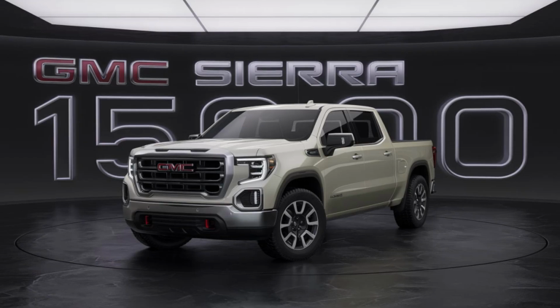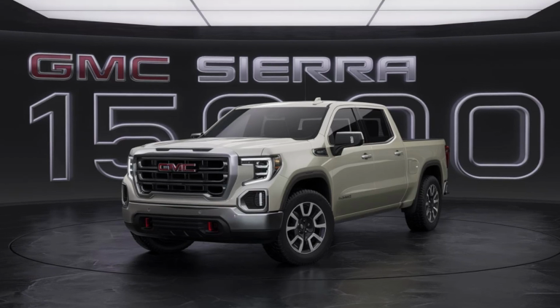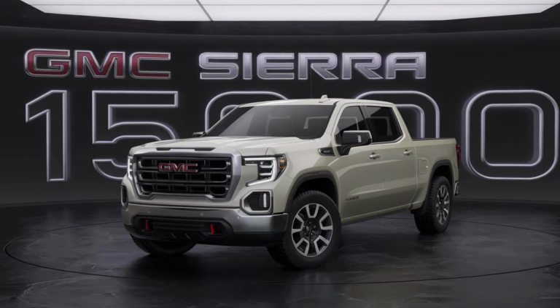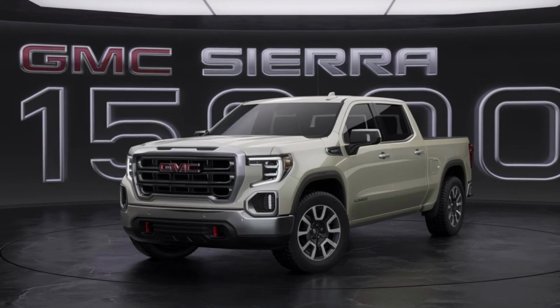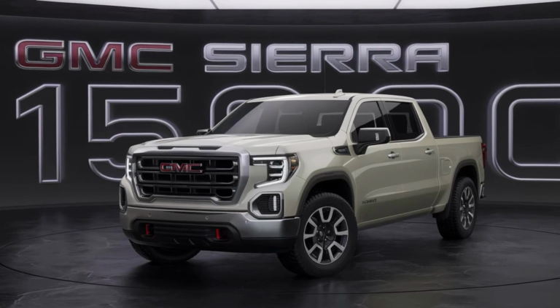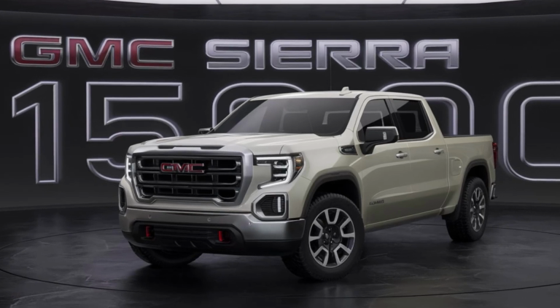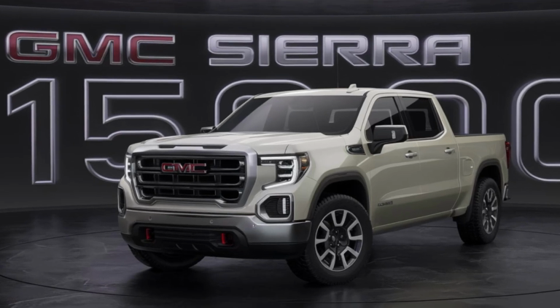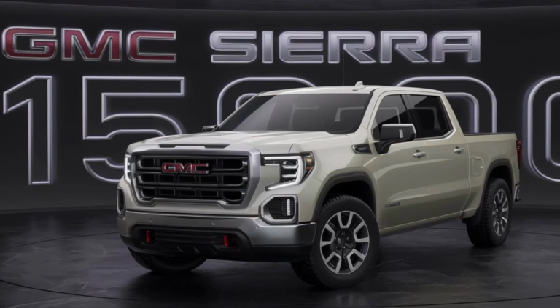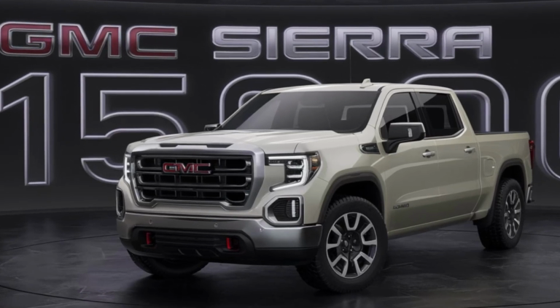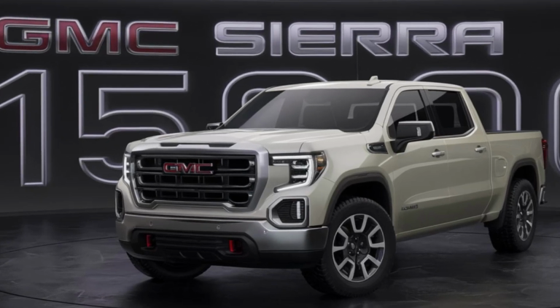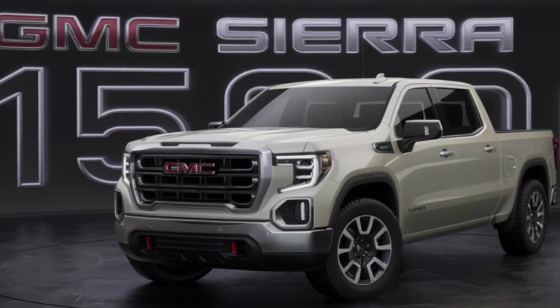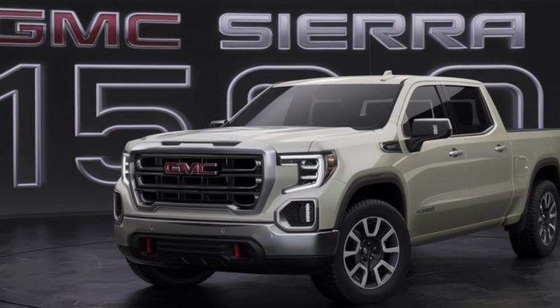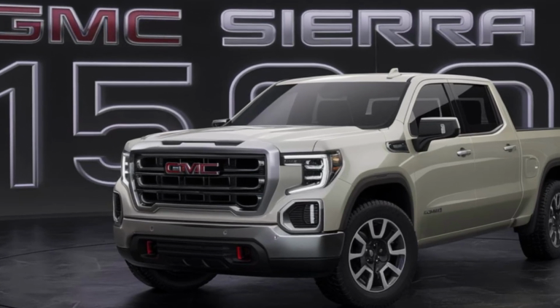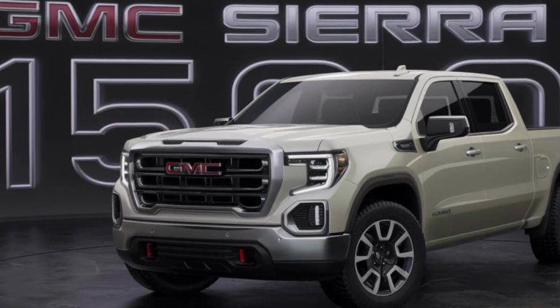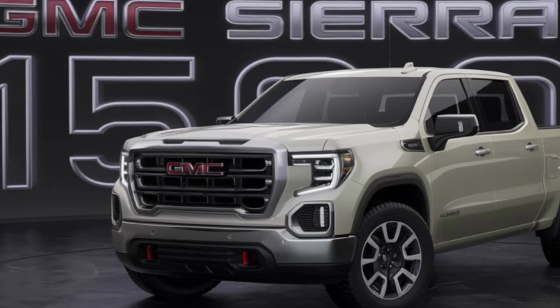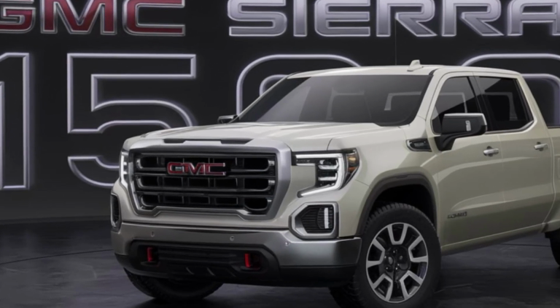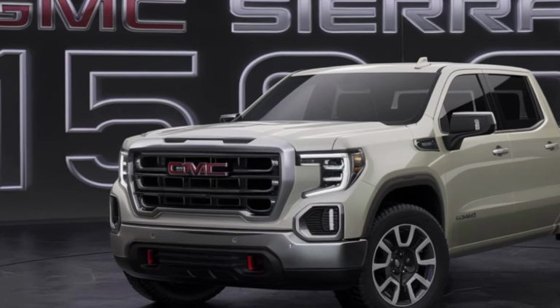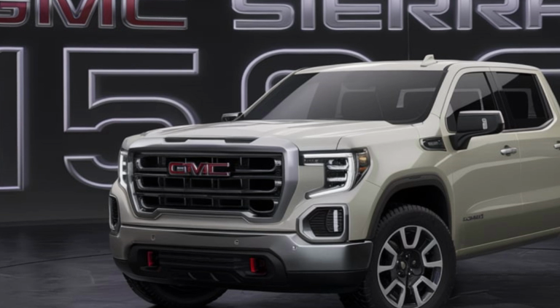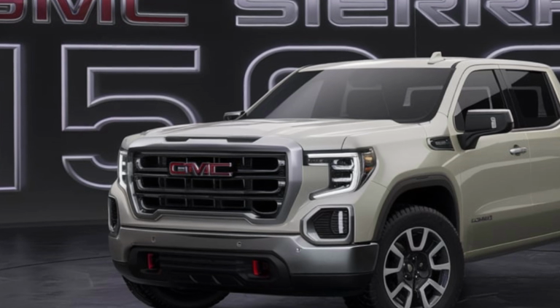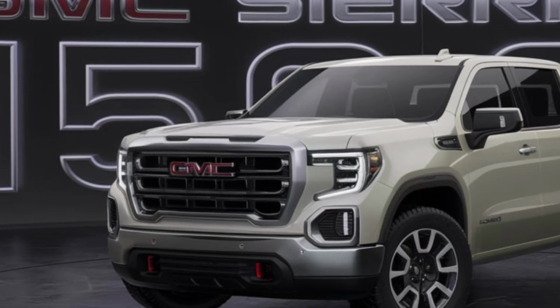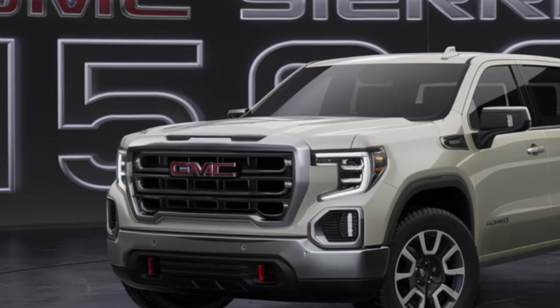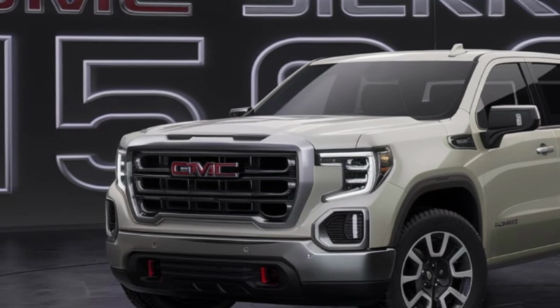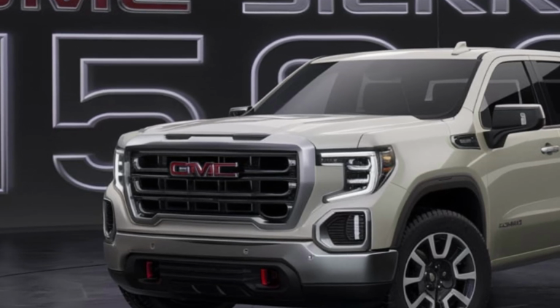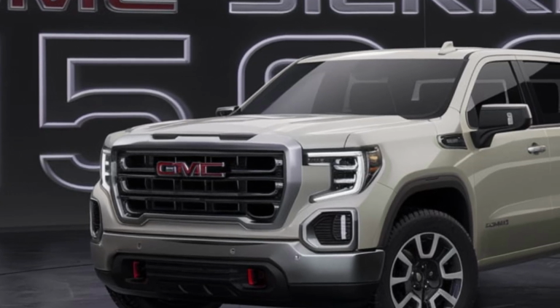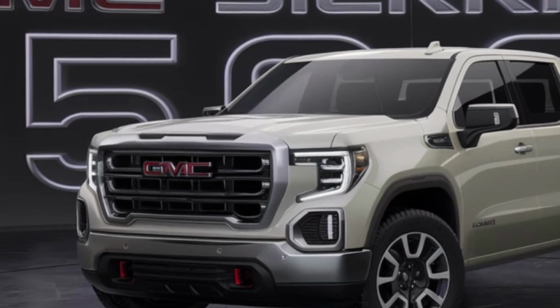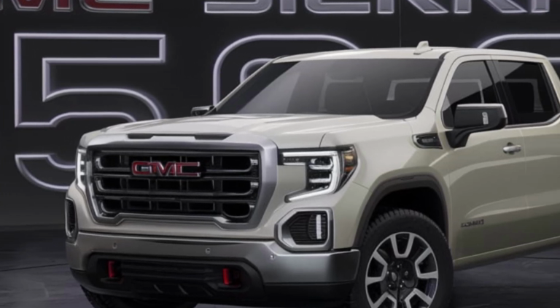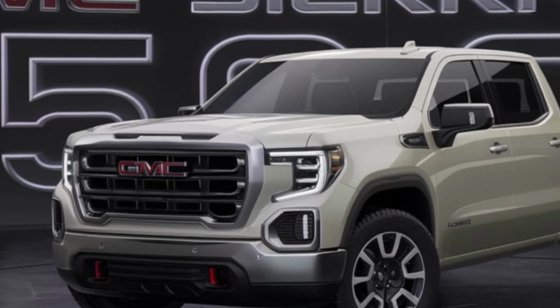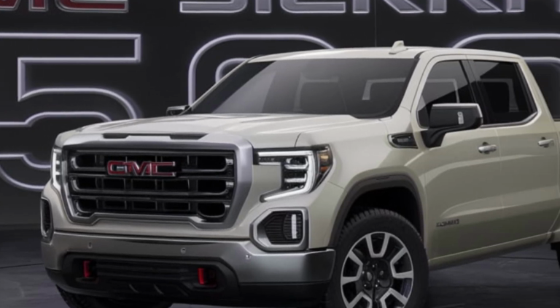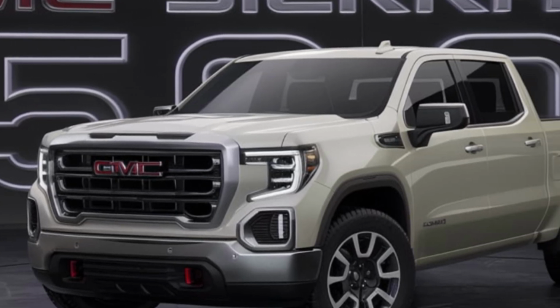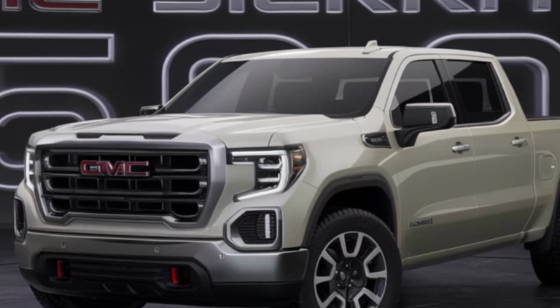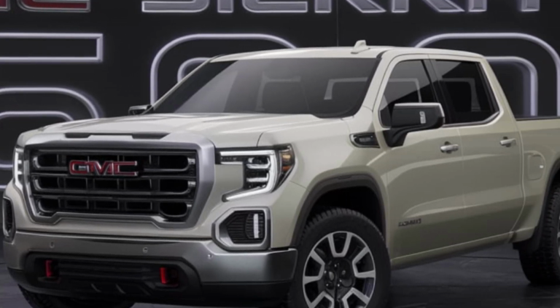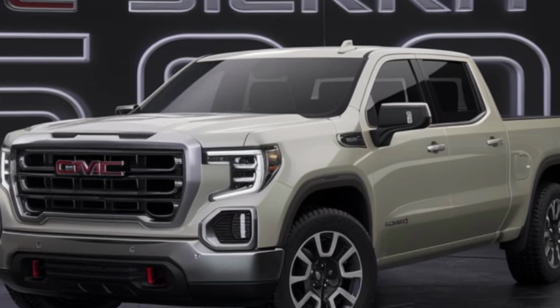With its four-wheel drive system, high ground clearance, and off-road suspension, the Sierra is ready to tackle challenging terrain.